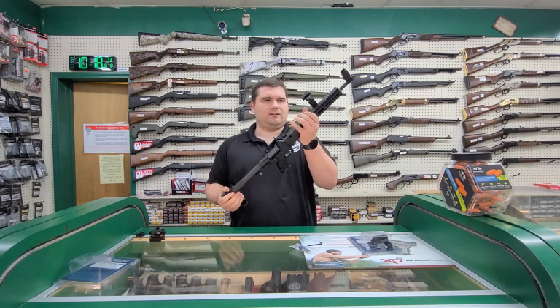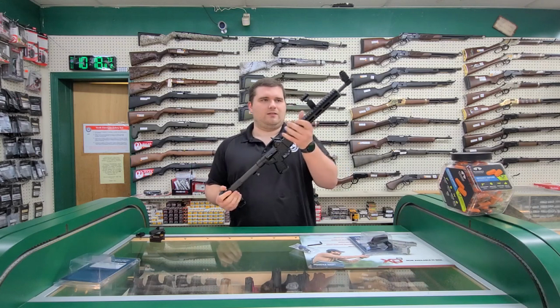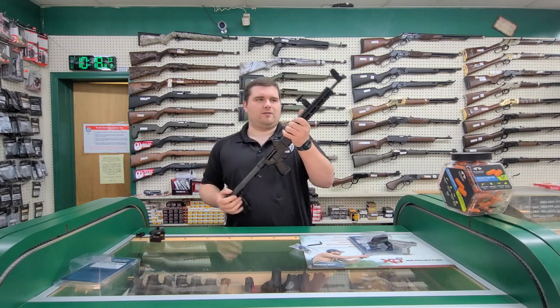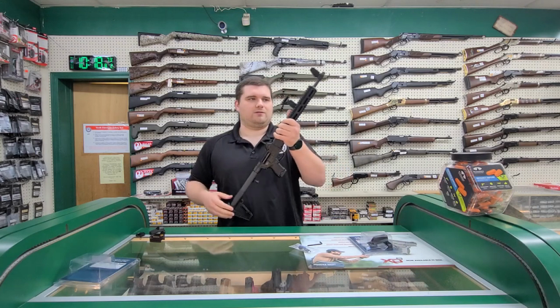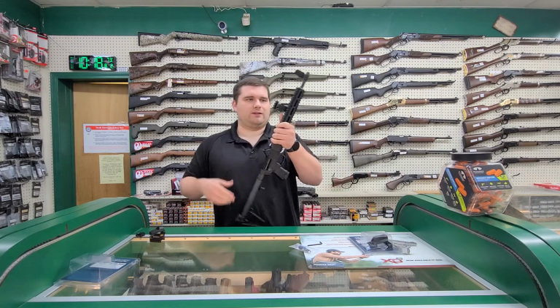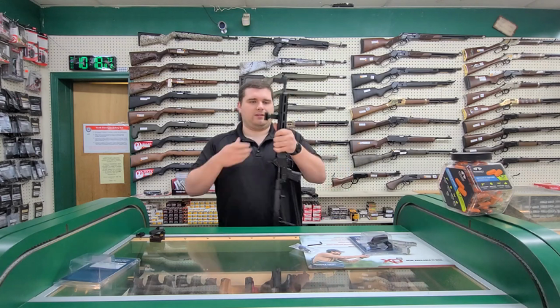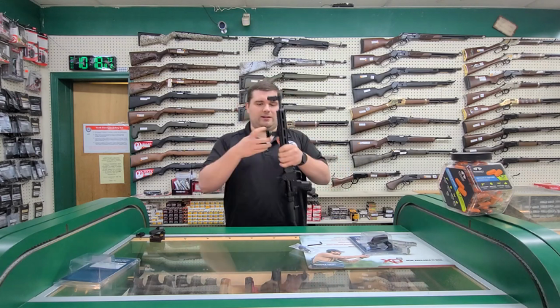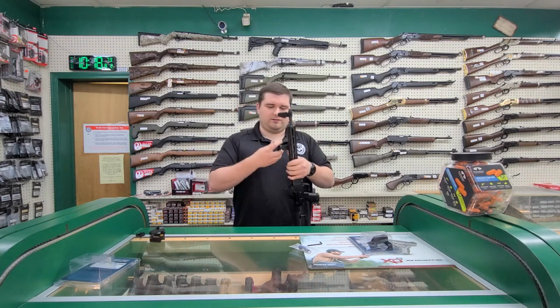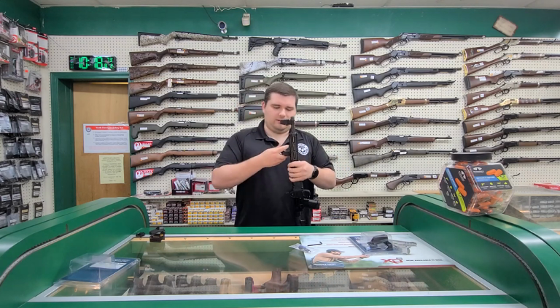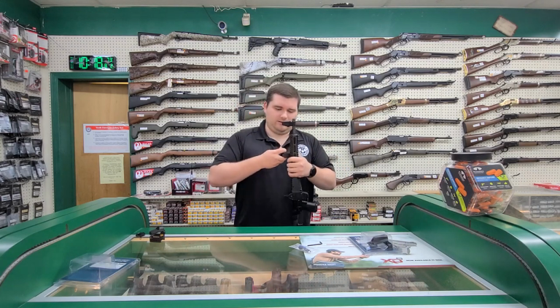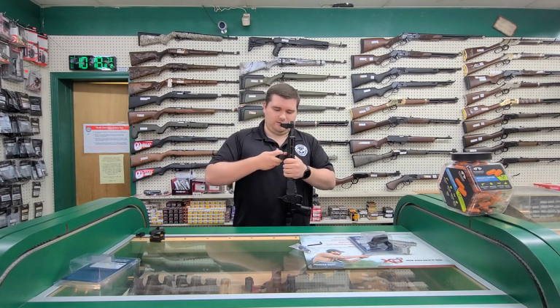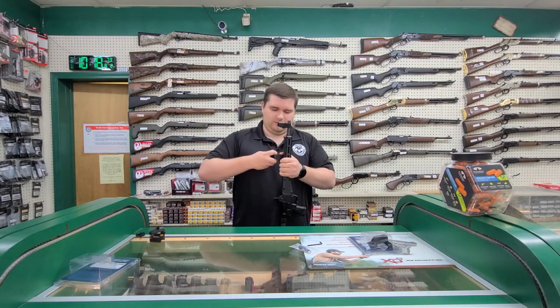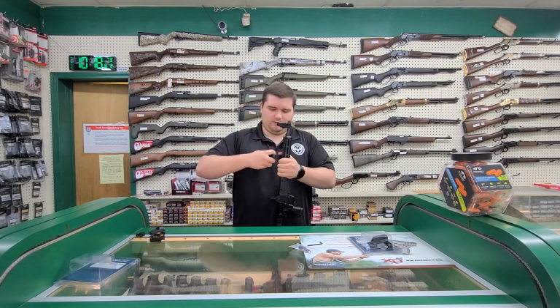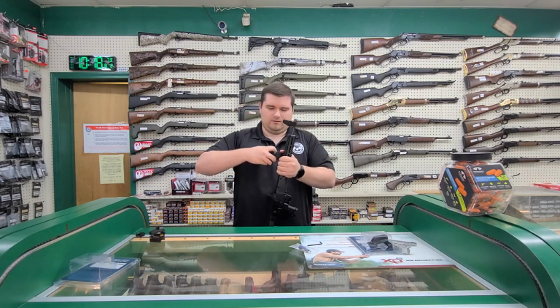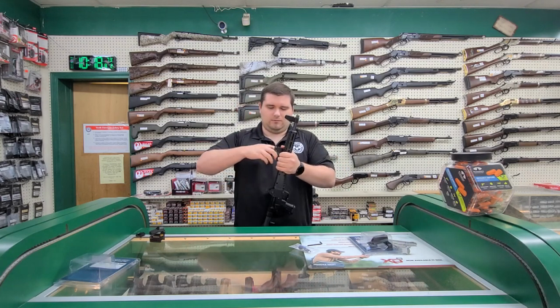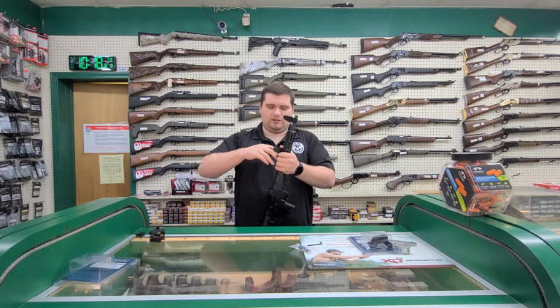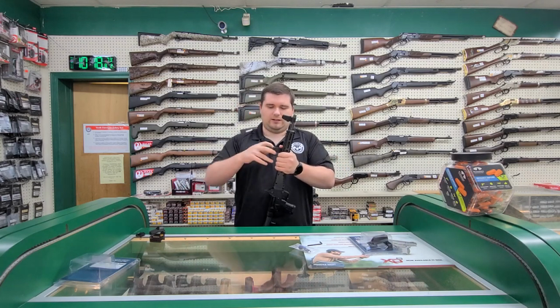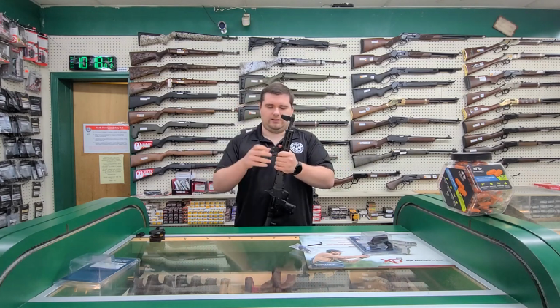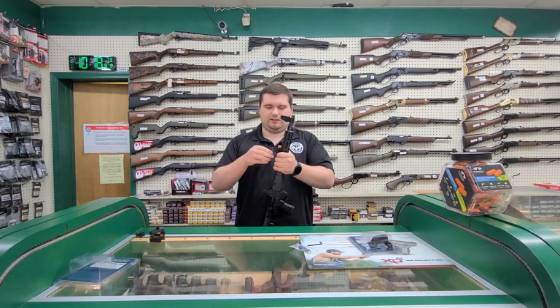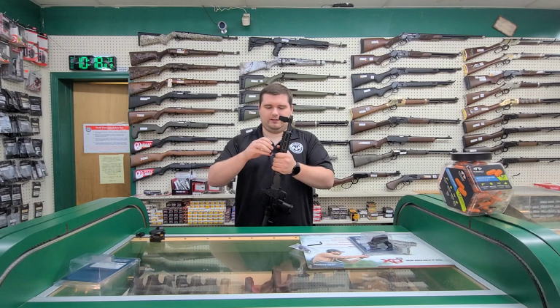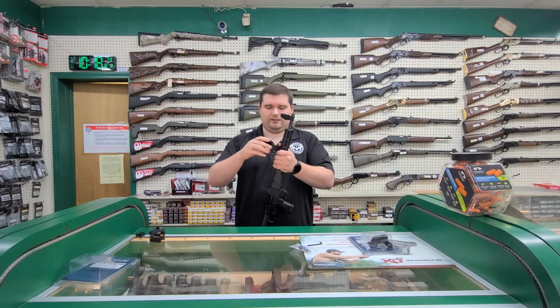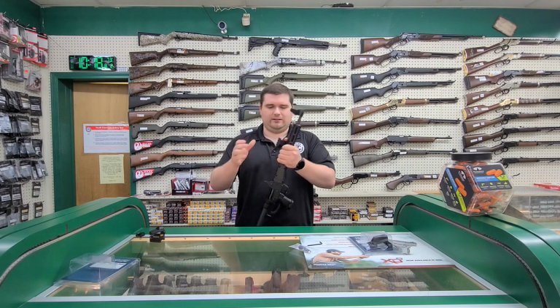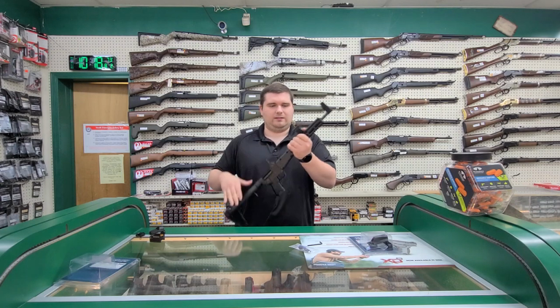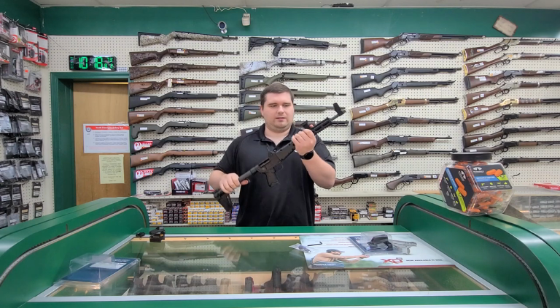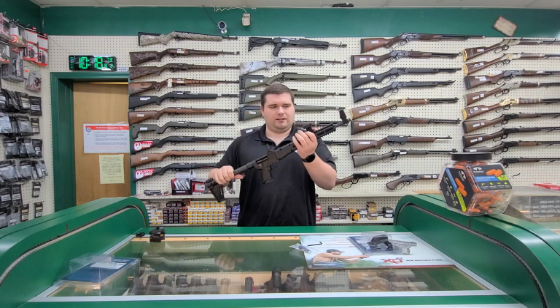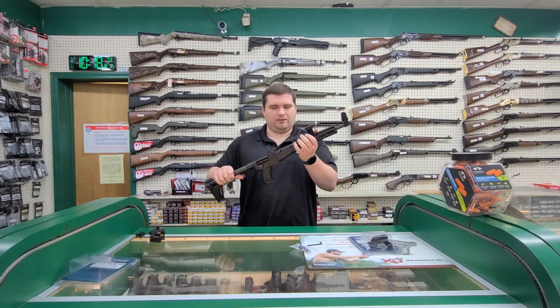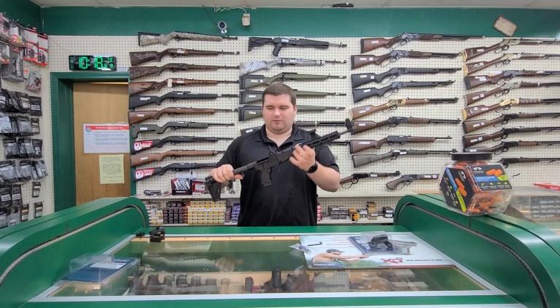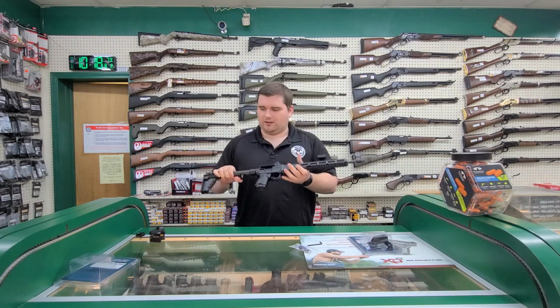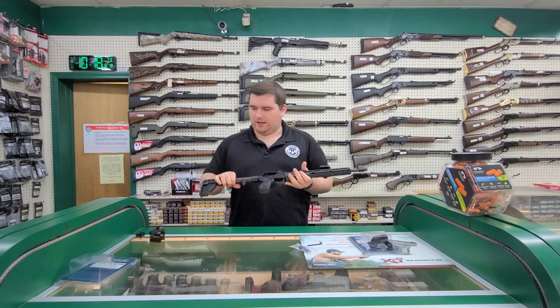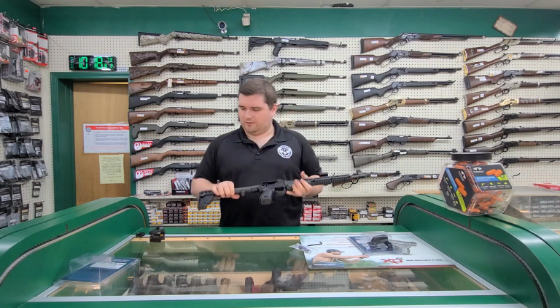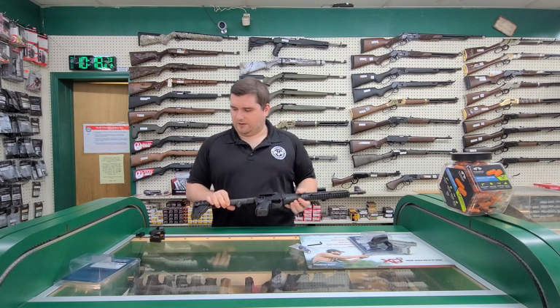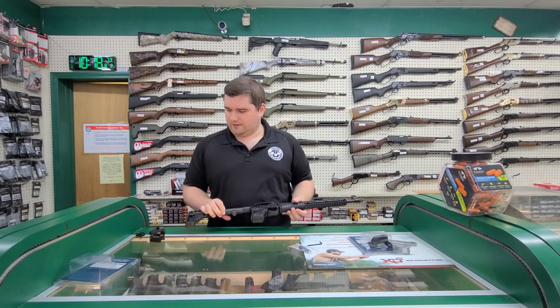Pull the rifle out, pull on it, and you can lock it back into place.